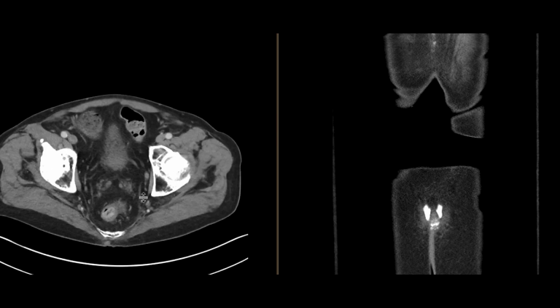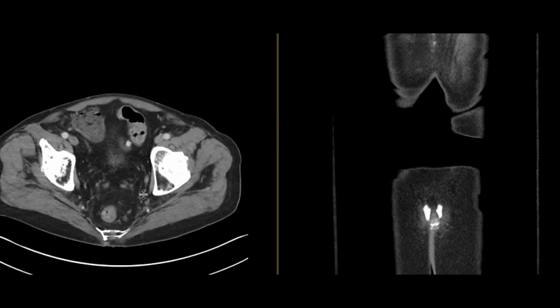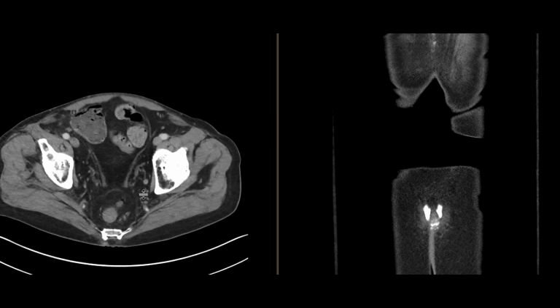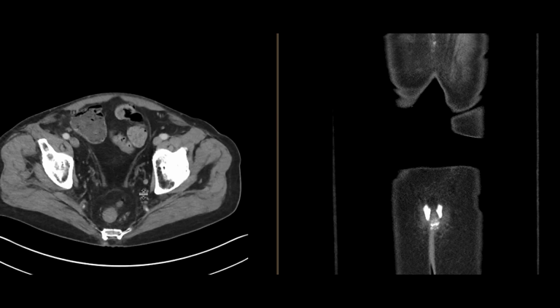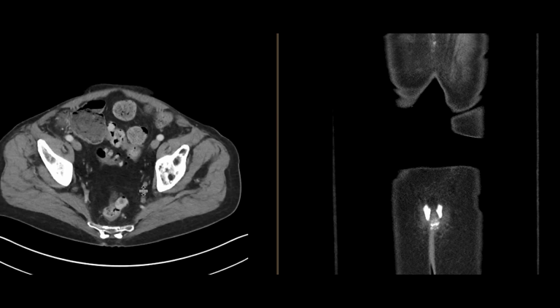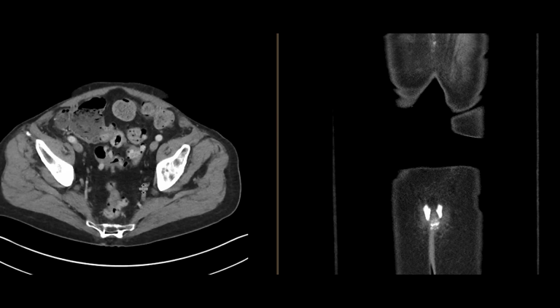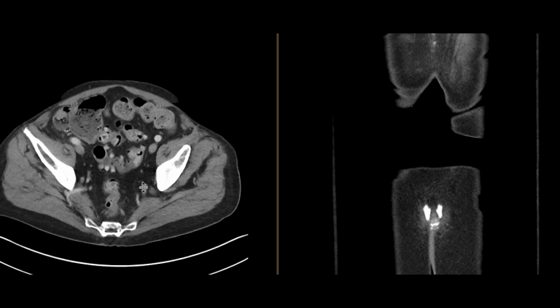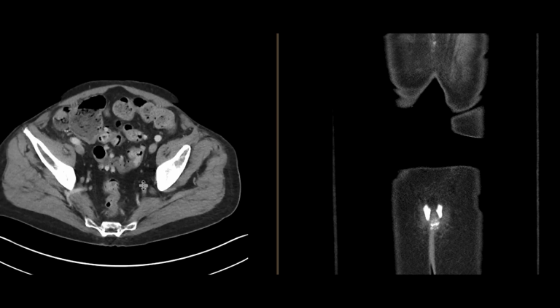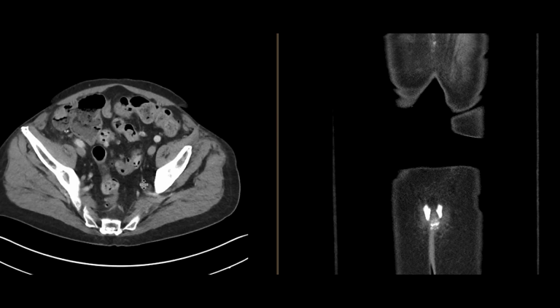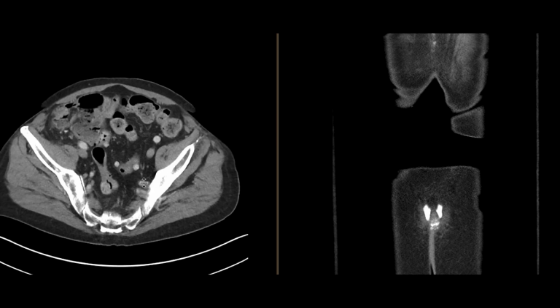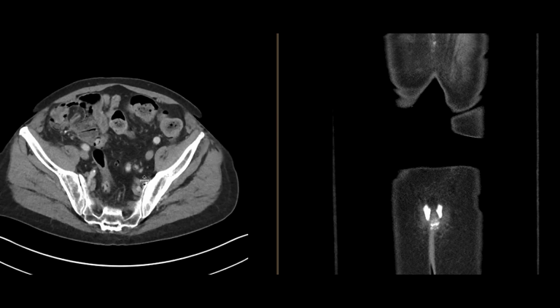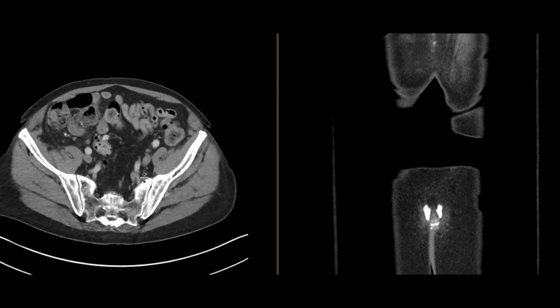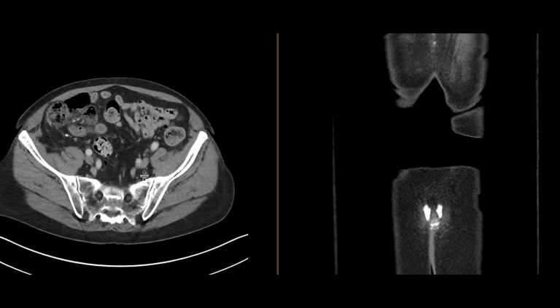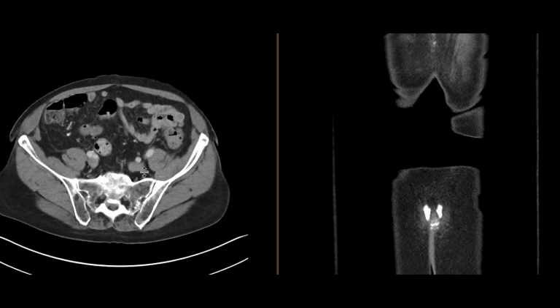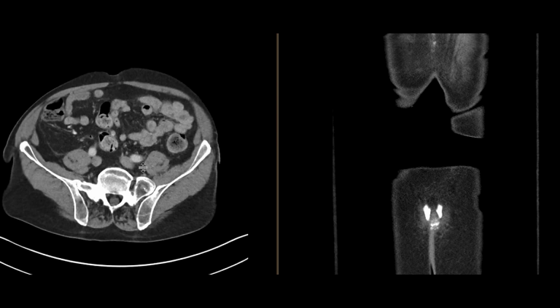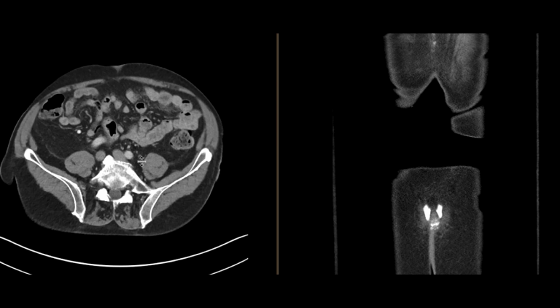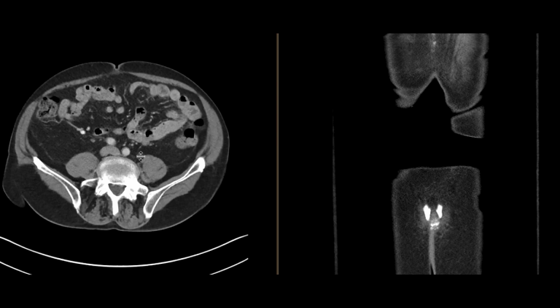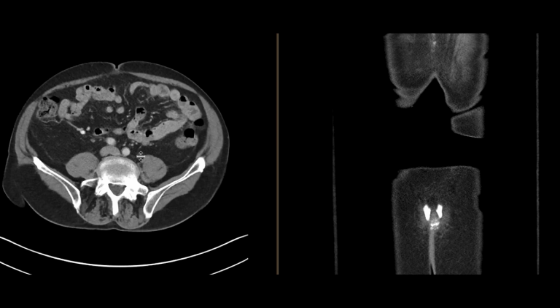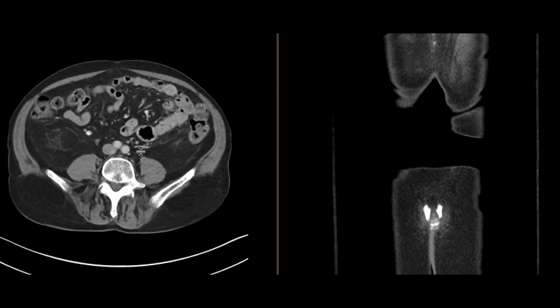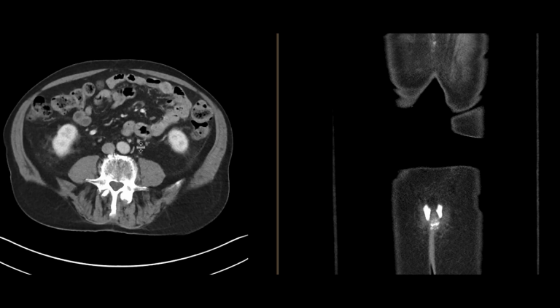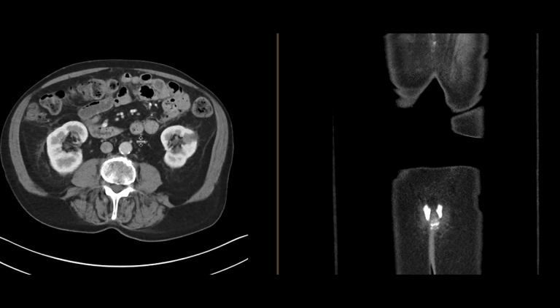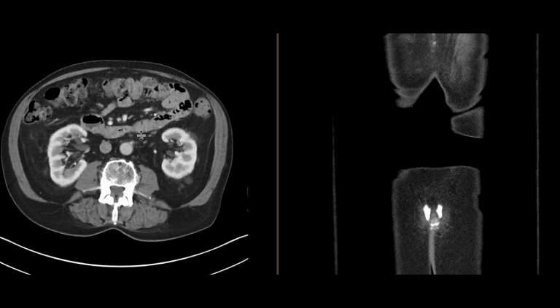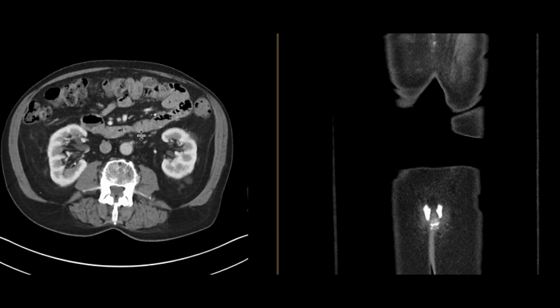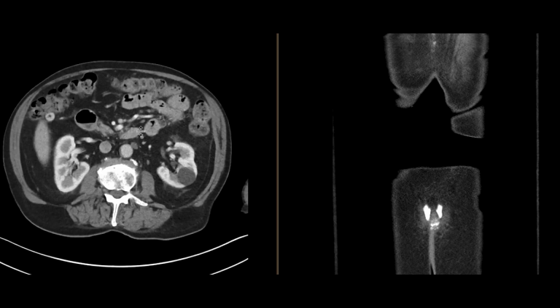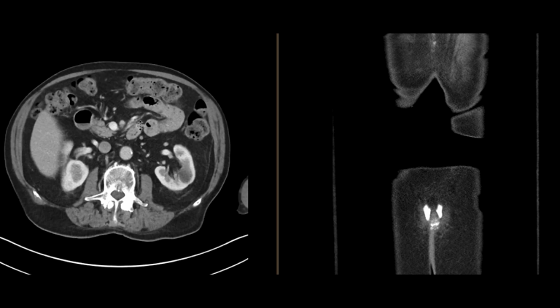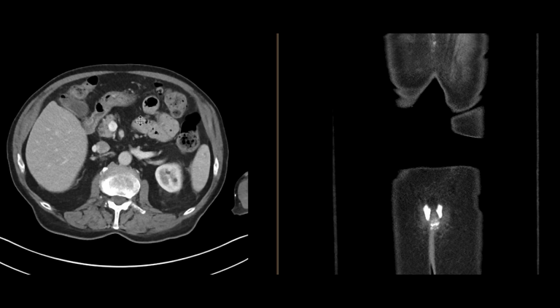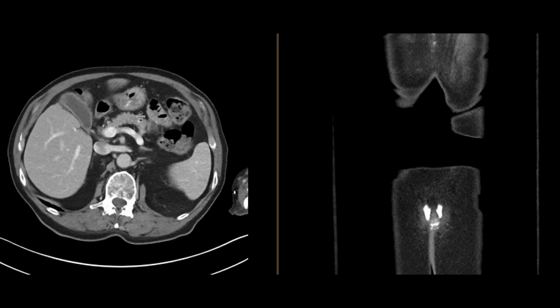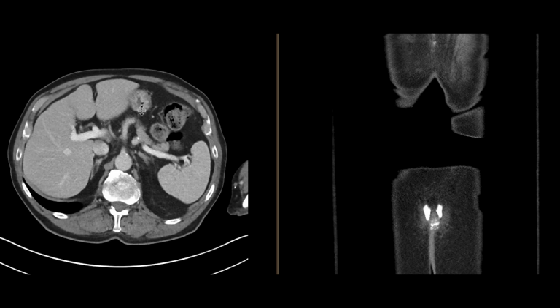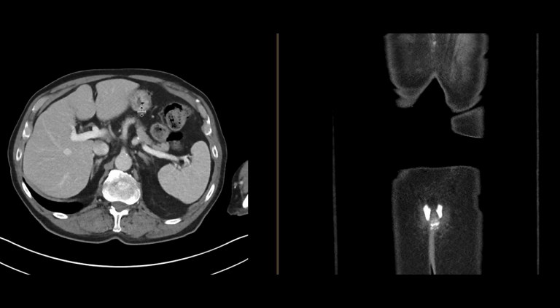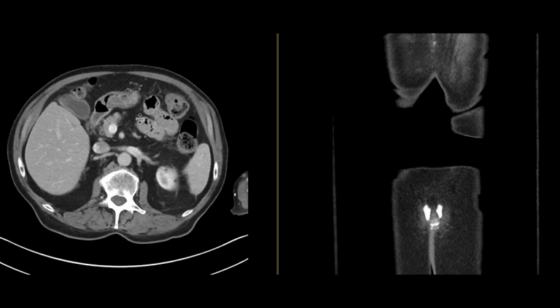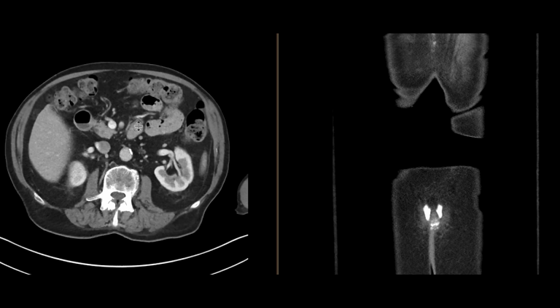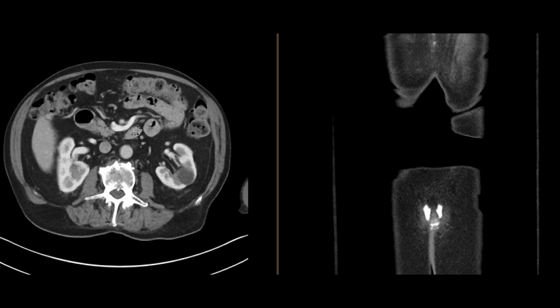If we scroll through the bowel — the large bowel — we can see there's diverticula. We also see that there are copious amounts of stool.